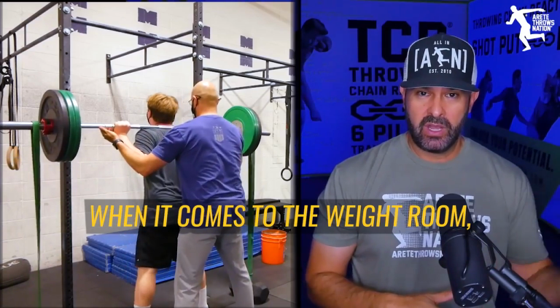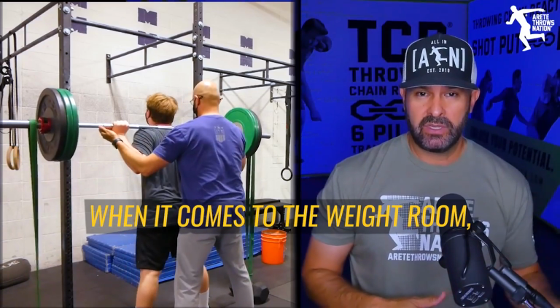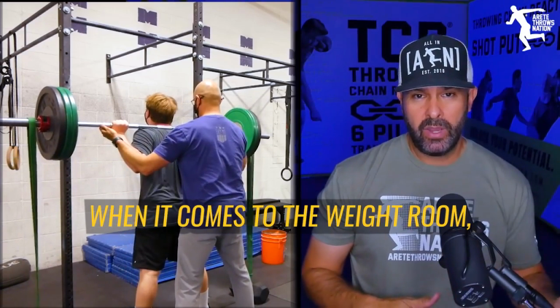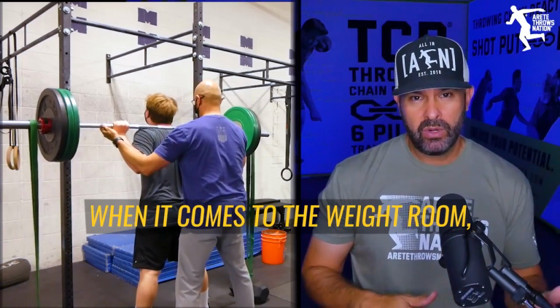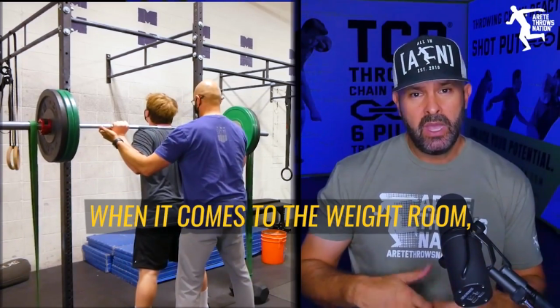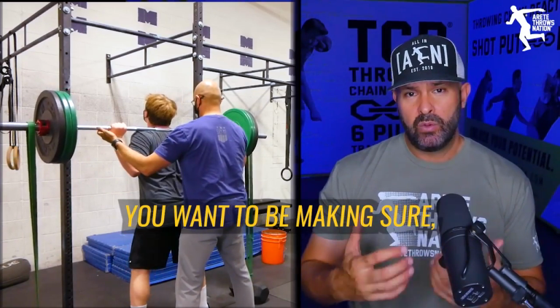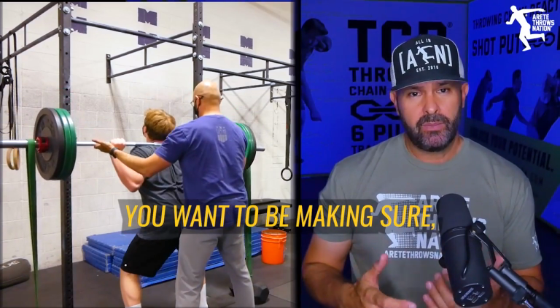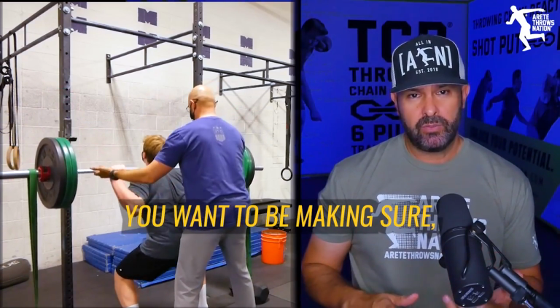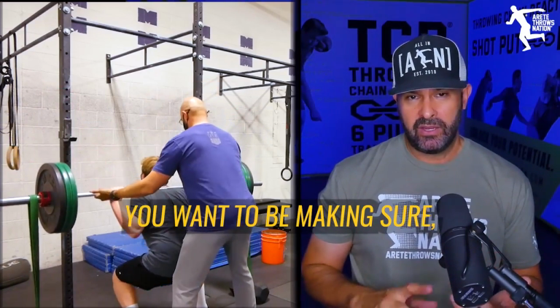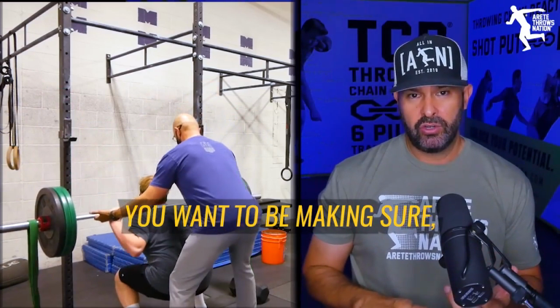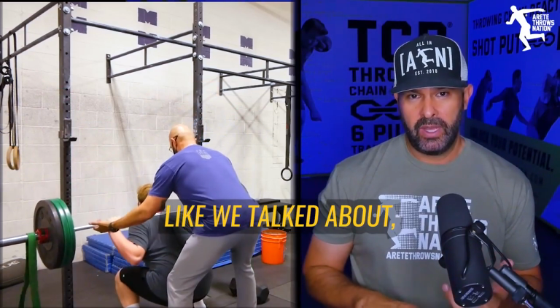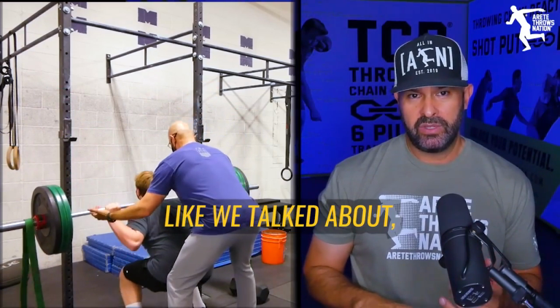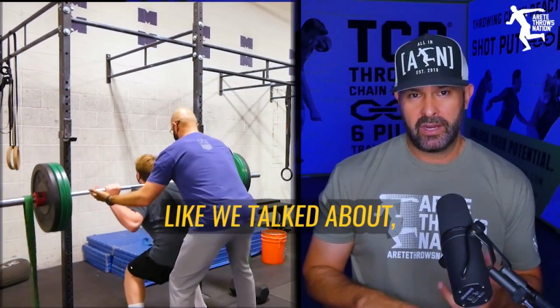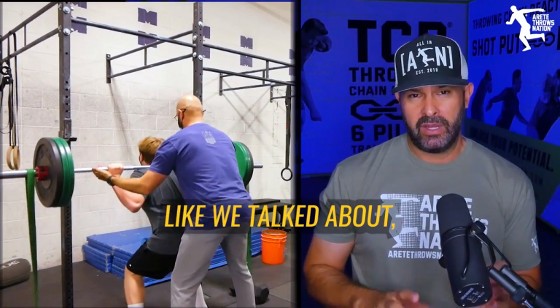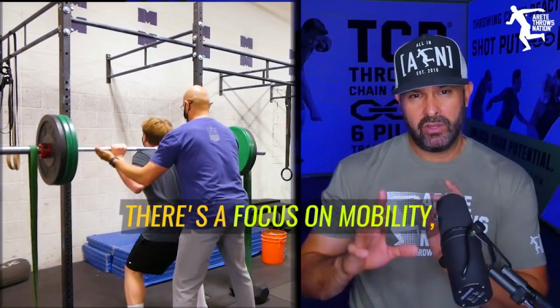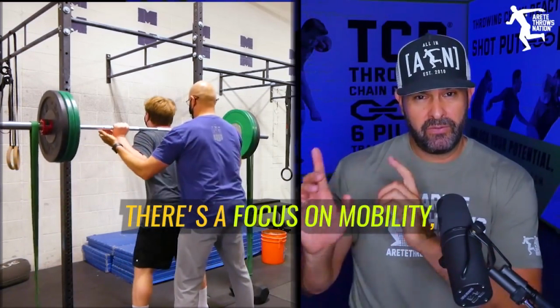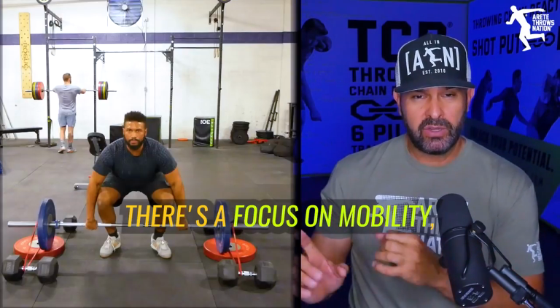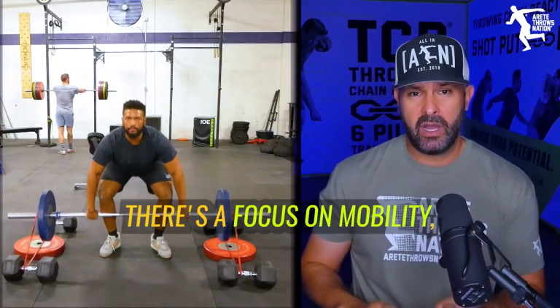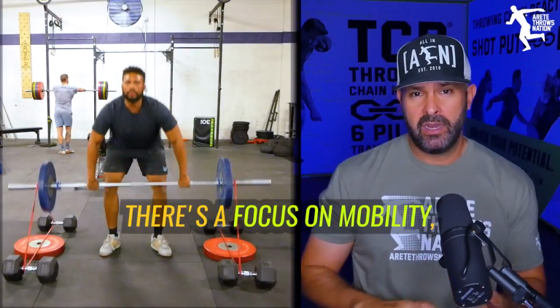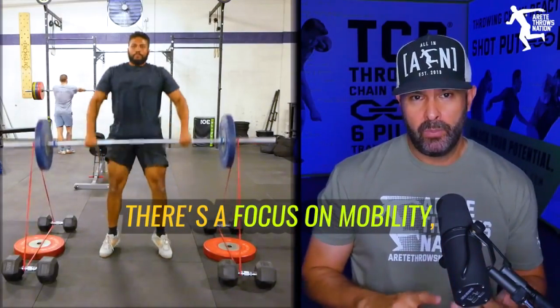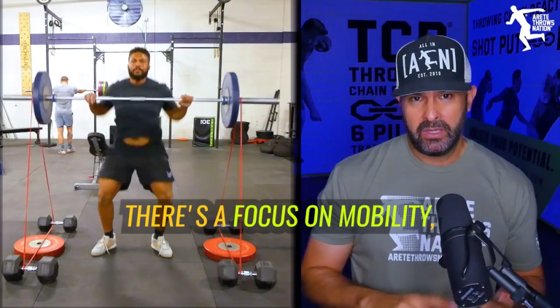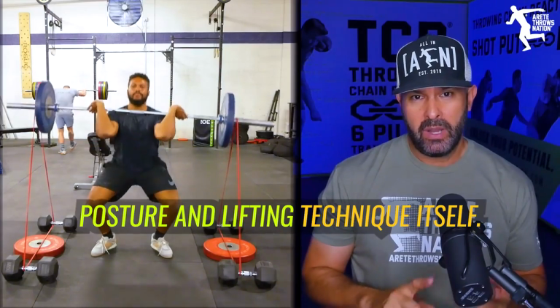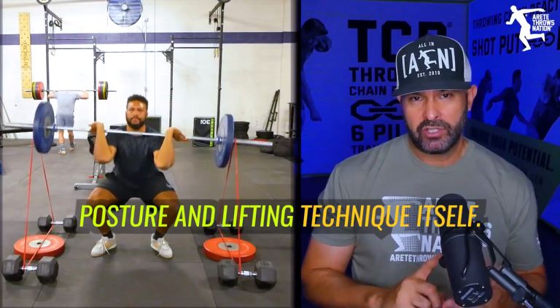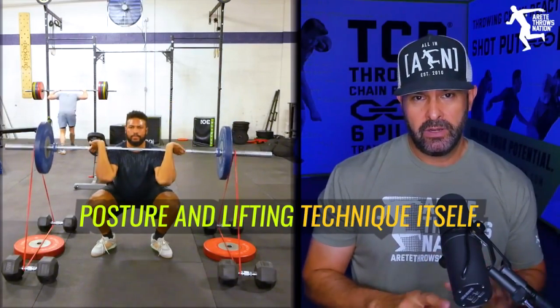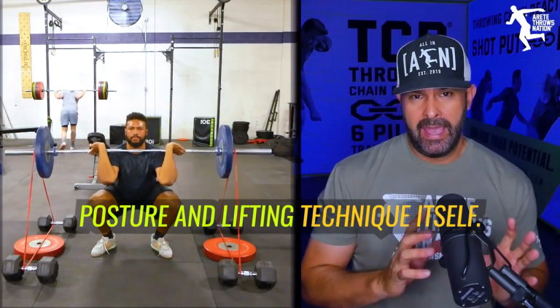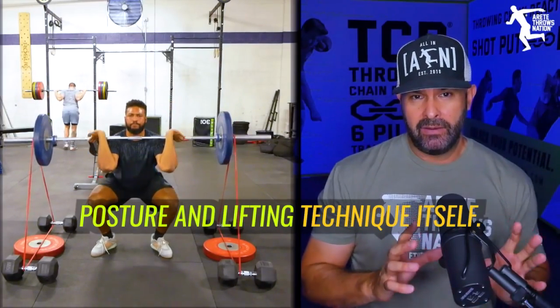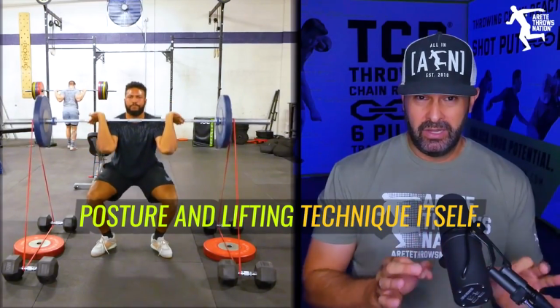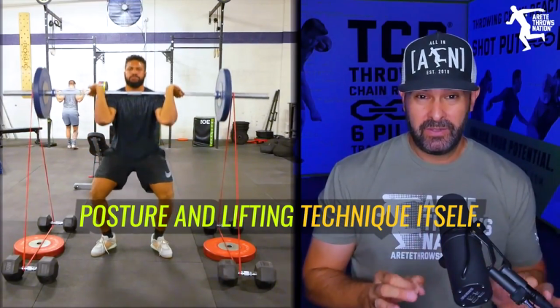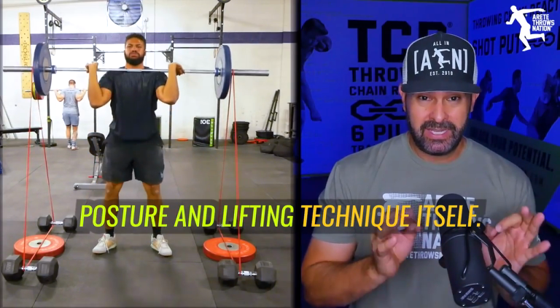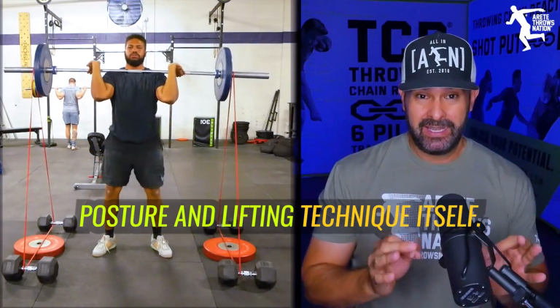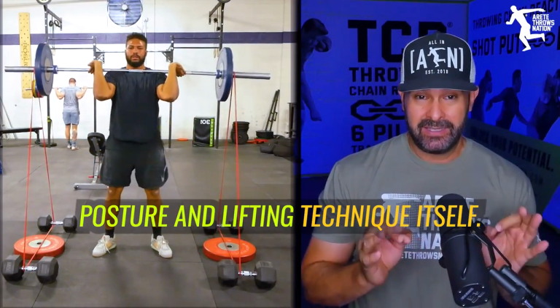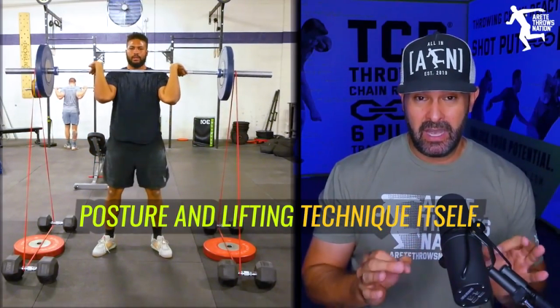When it comes to the weight room, you want to make sure there's a focus on mobility, posture, and lifting technique itself.